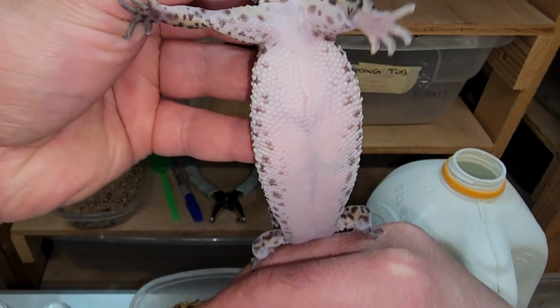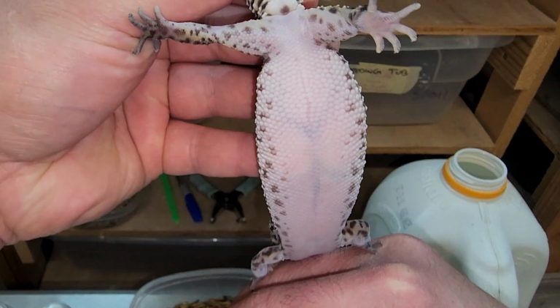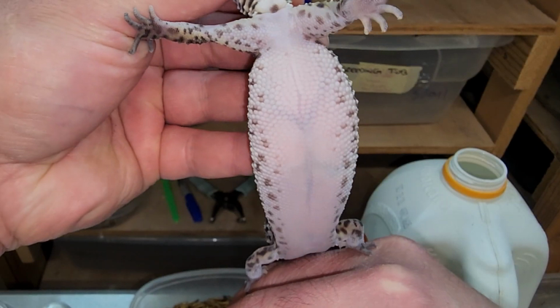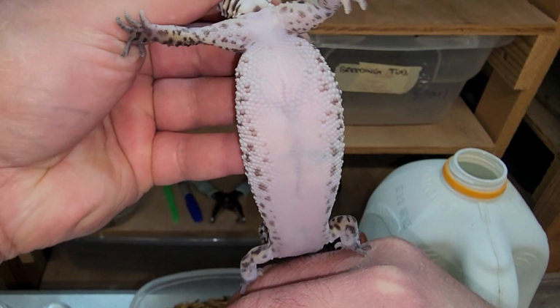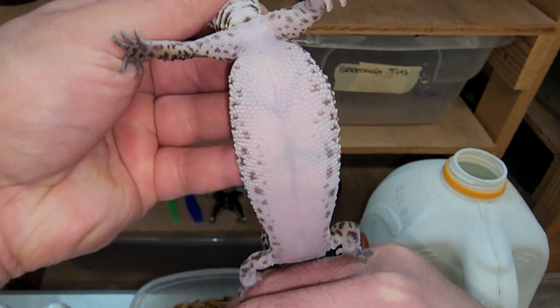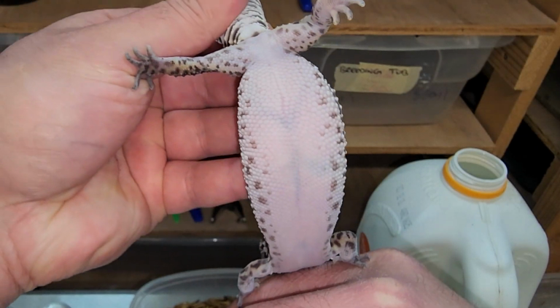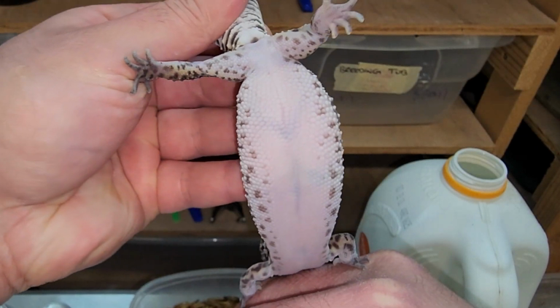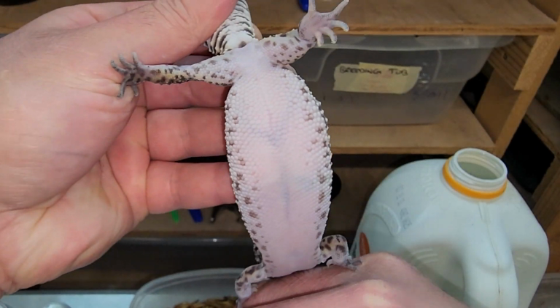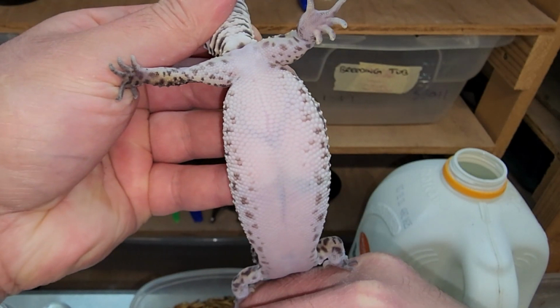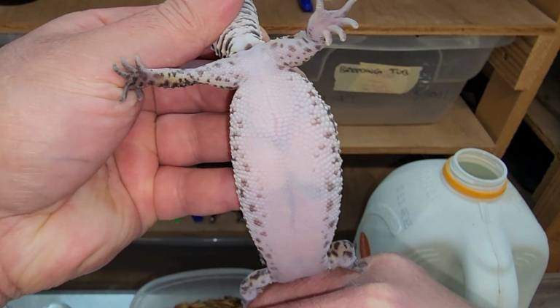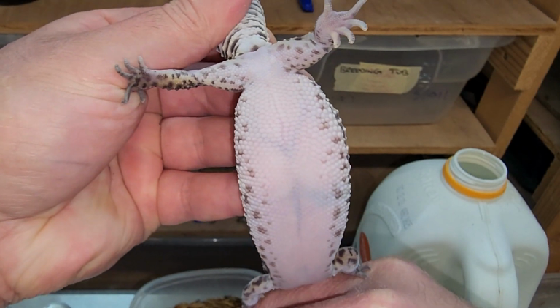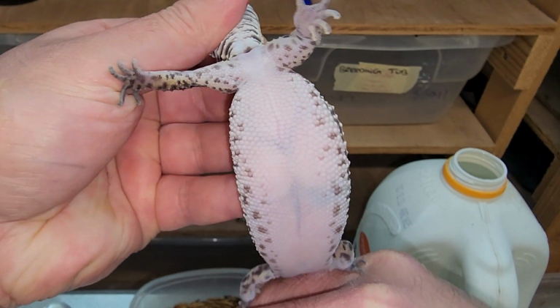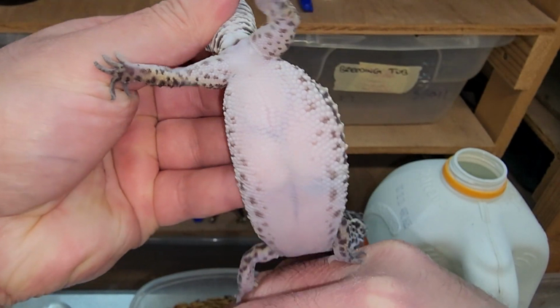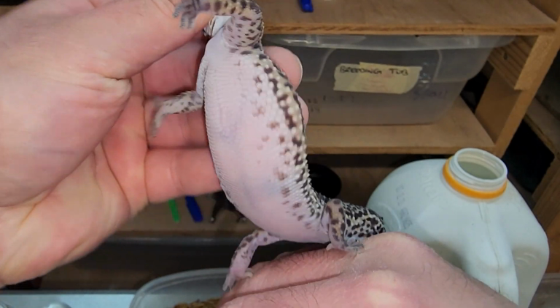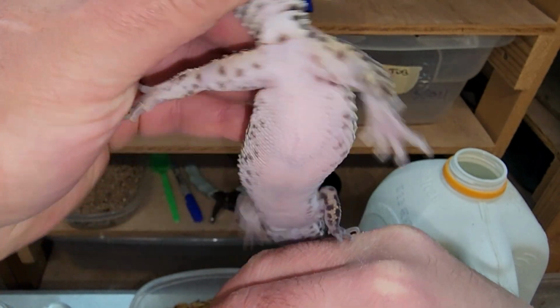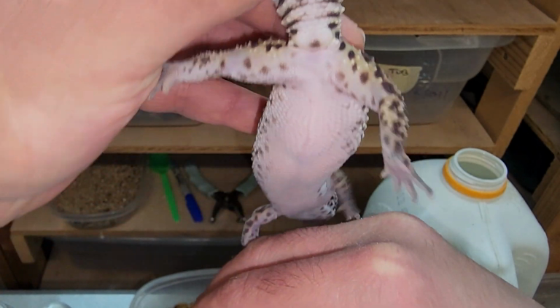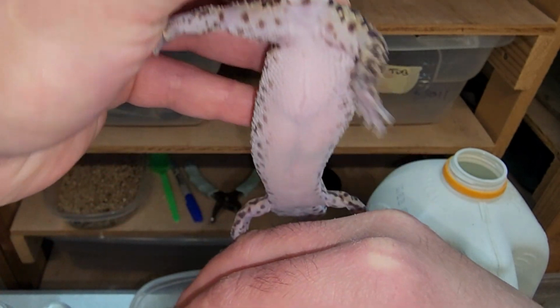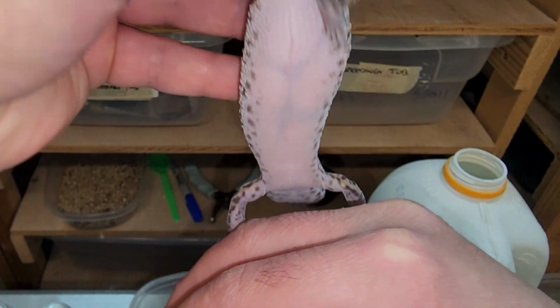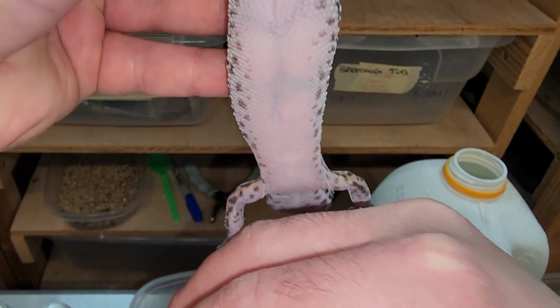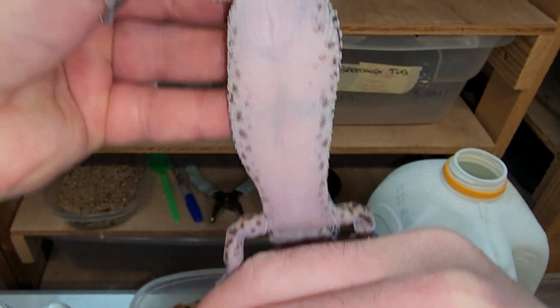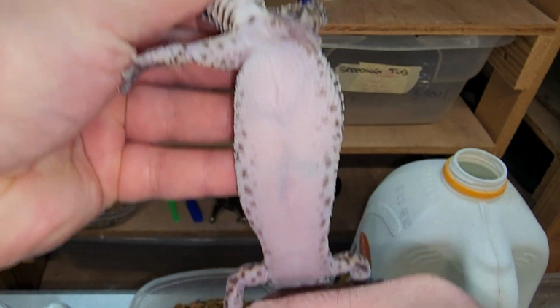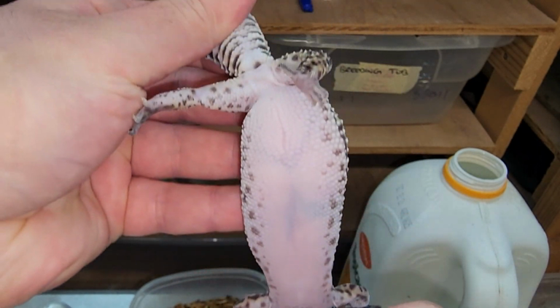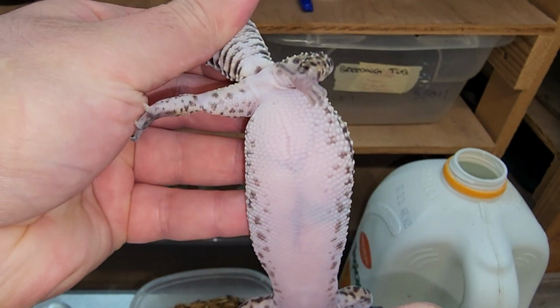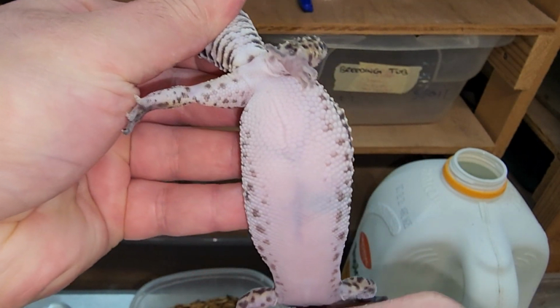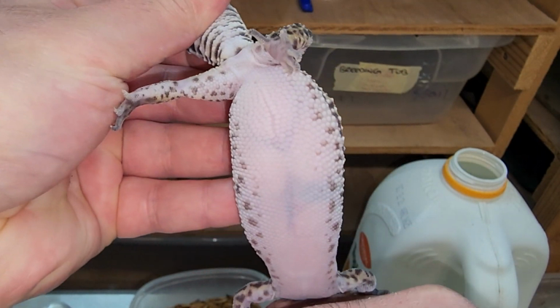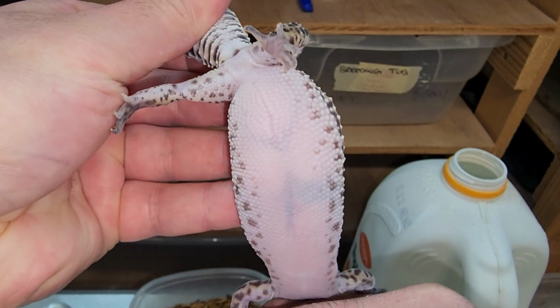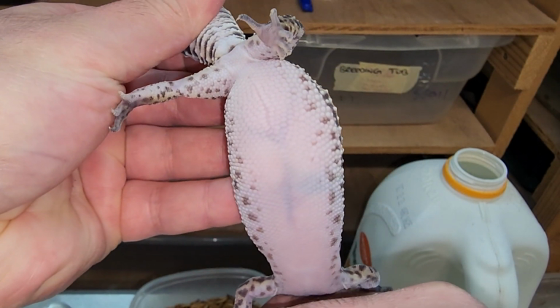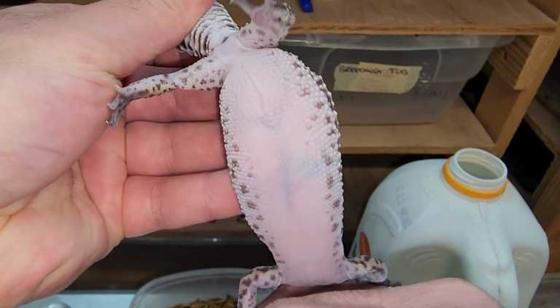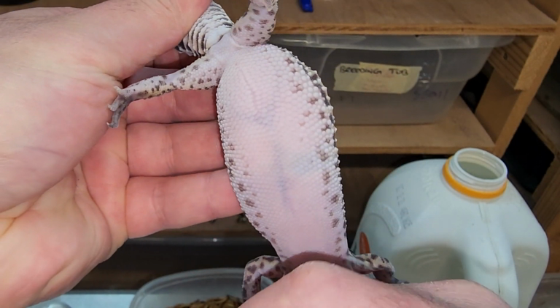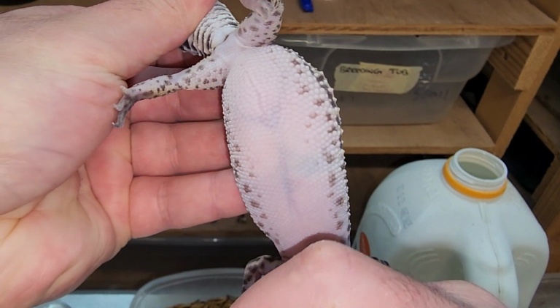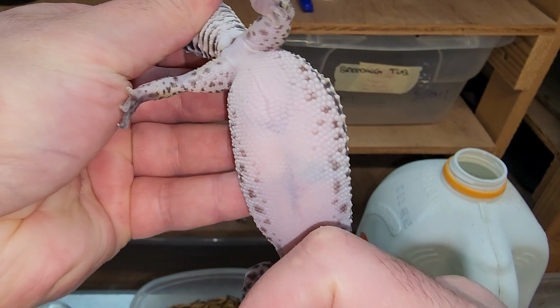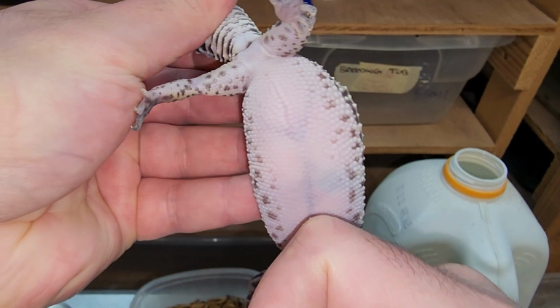What's up guys. In this video we're going to show false ovulations versus true ovulations.